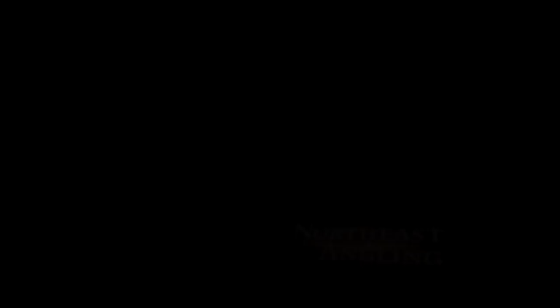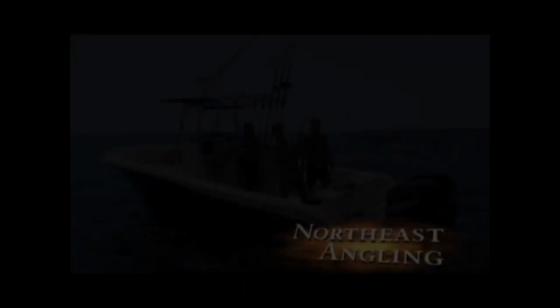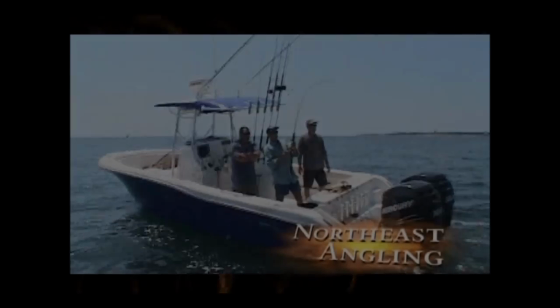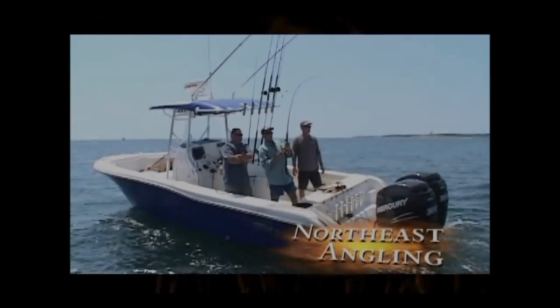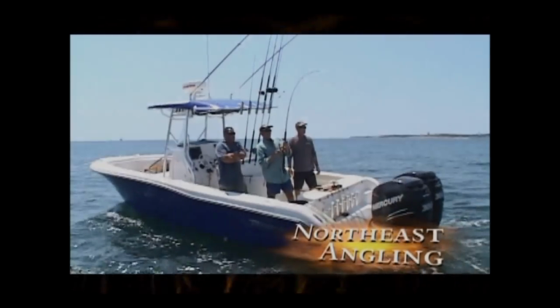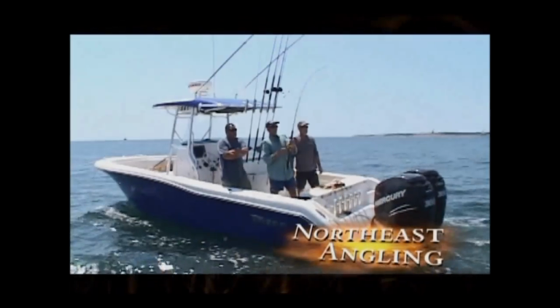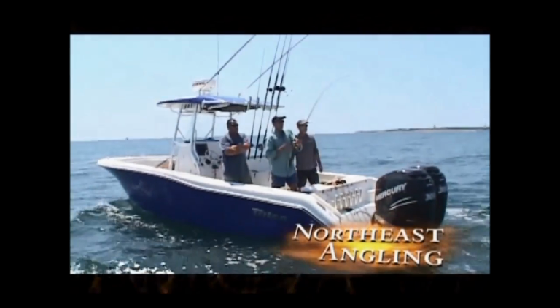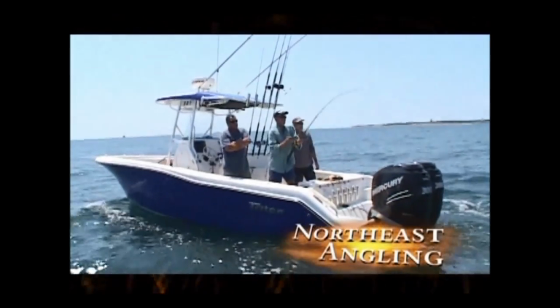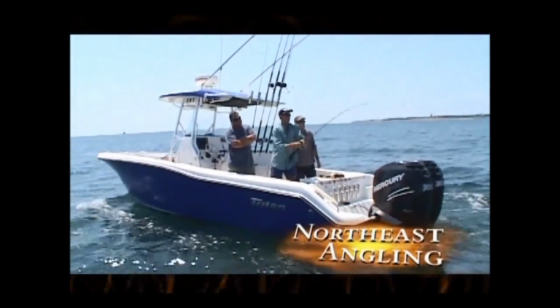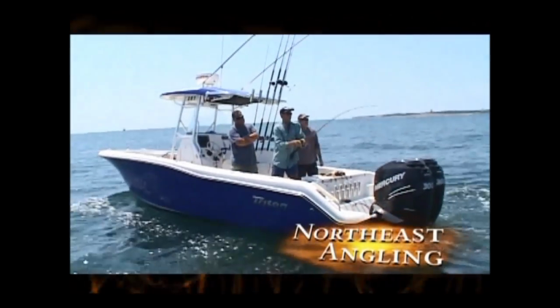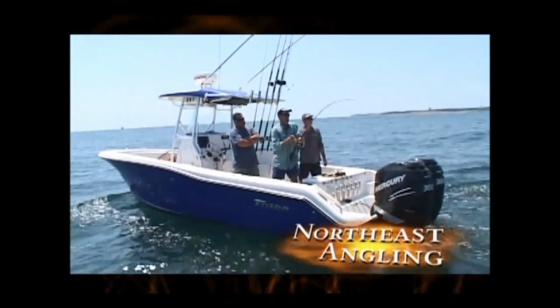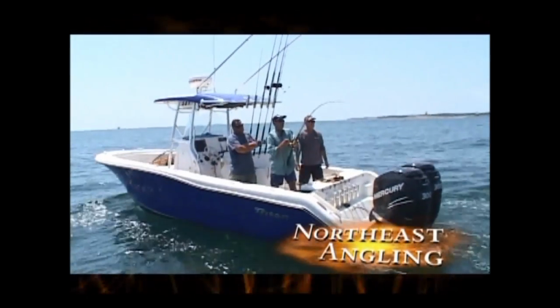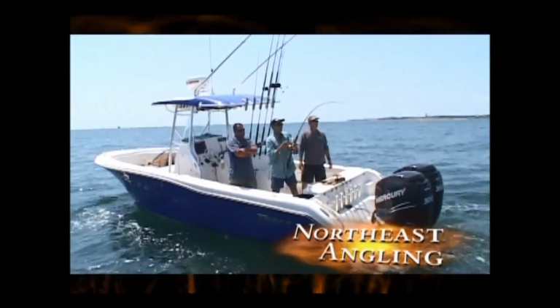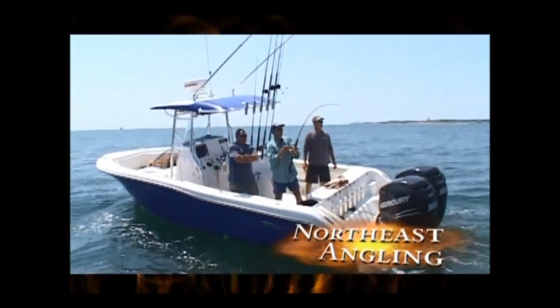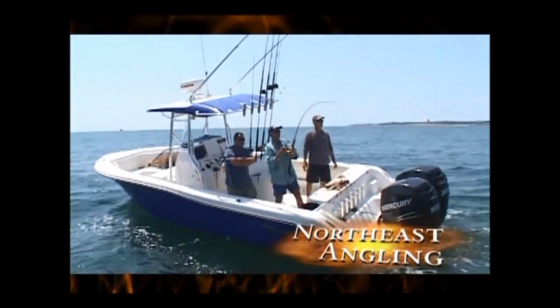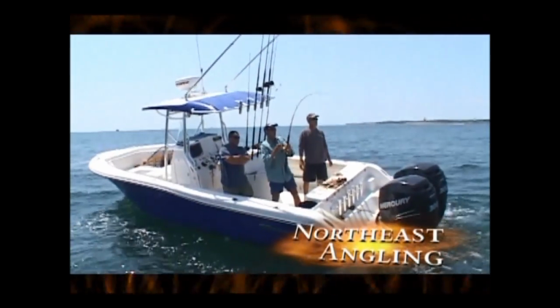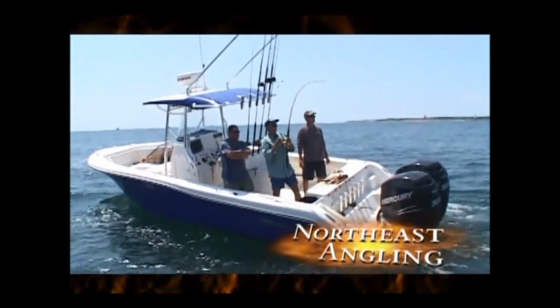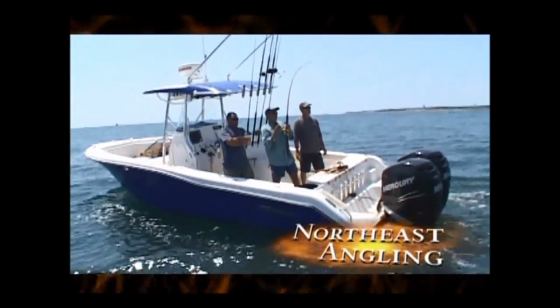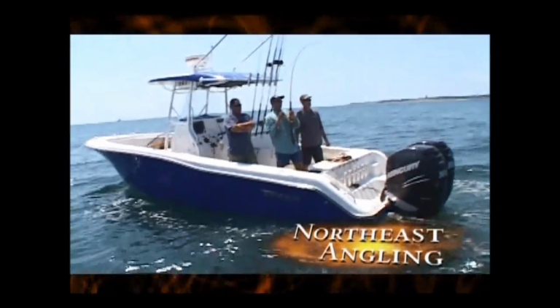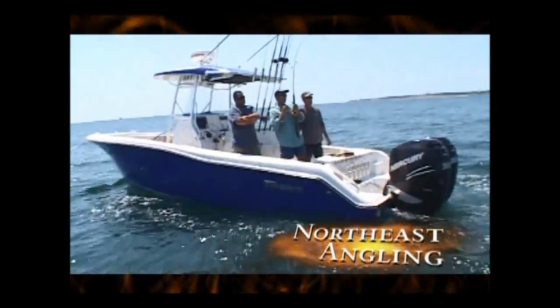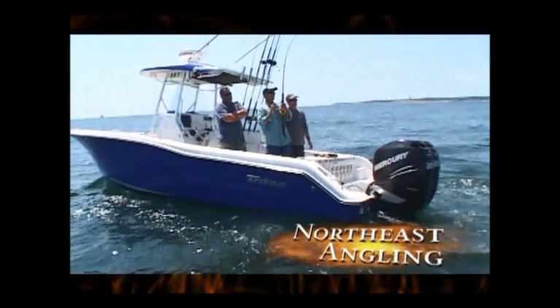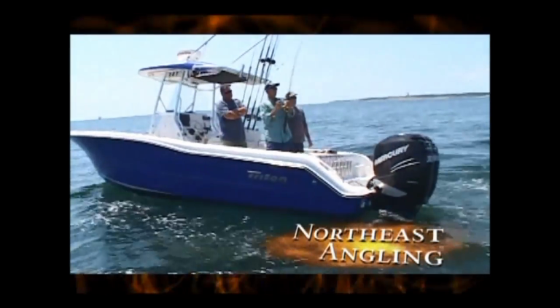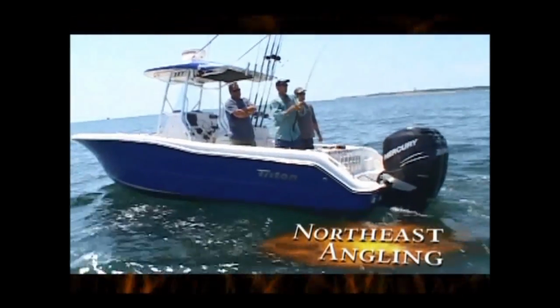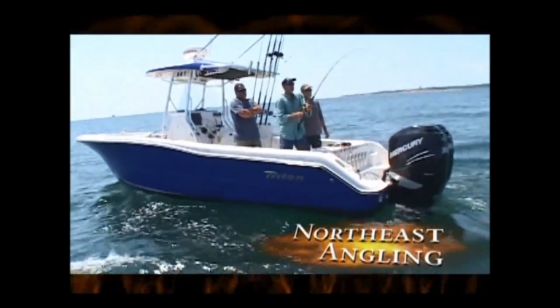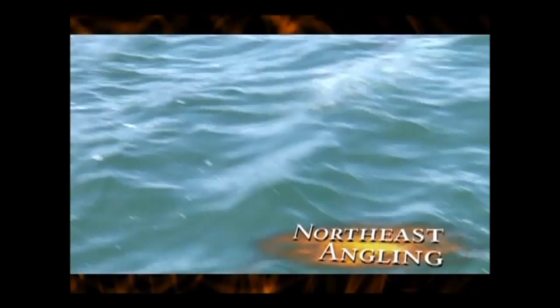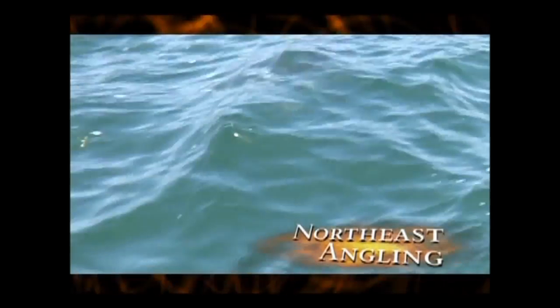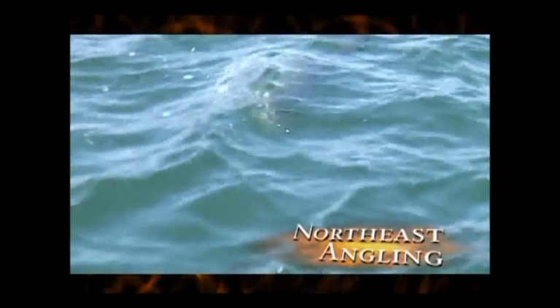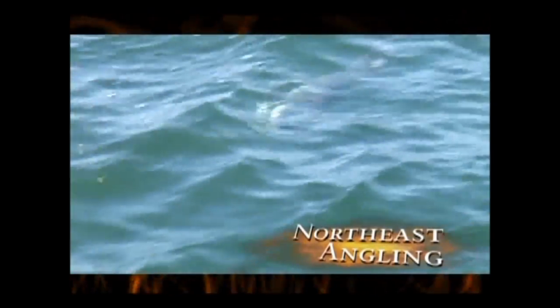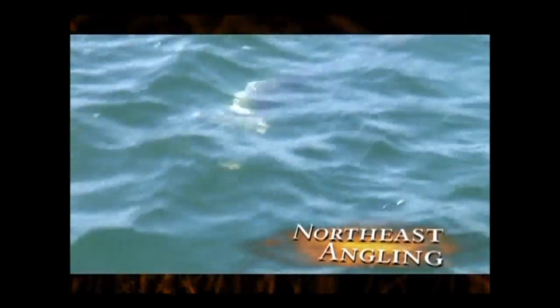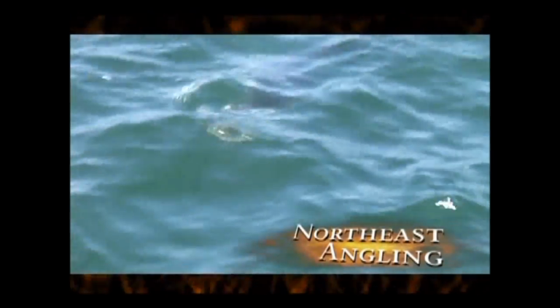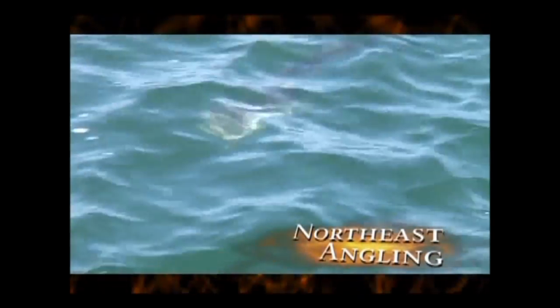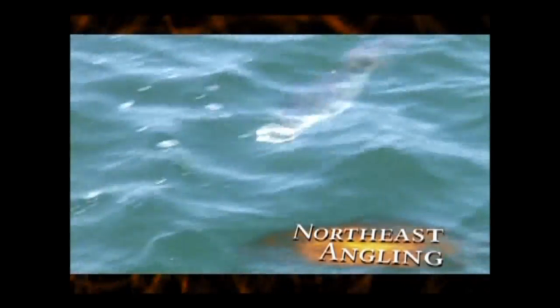I got color! That's a good one. Solid fish. That is a nice fish.